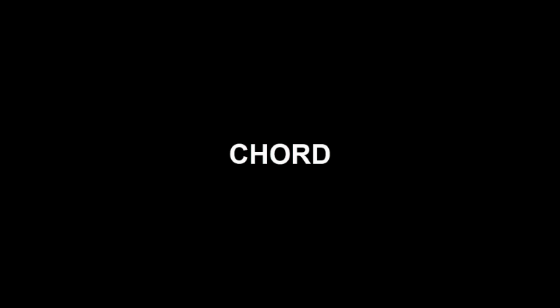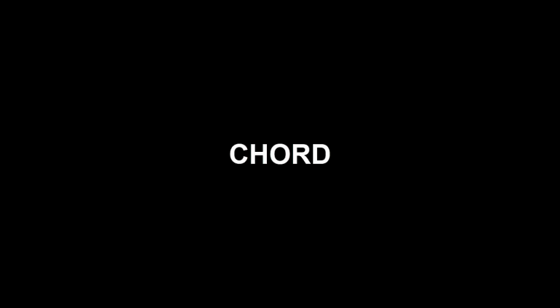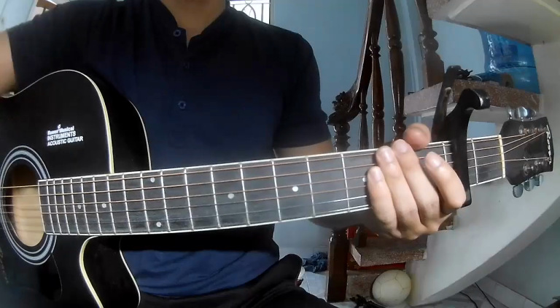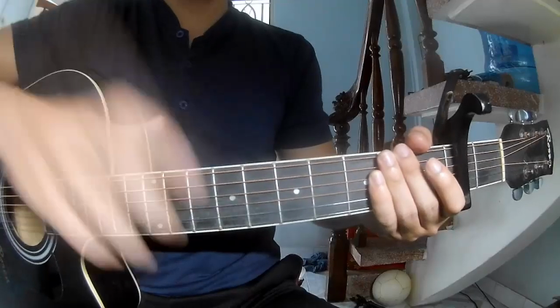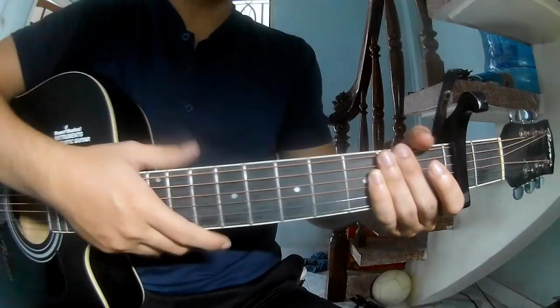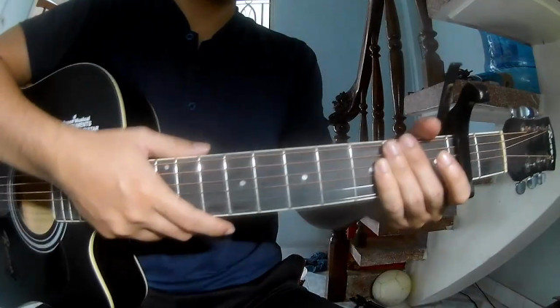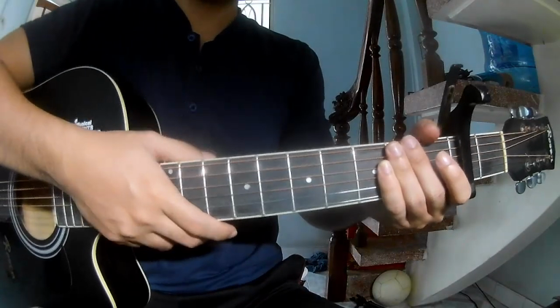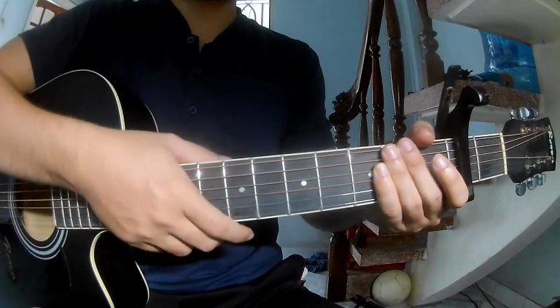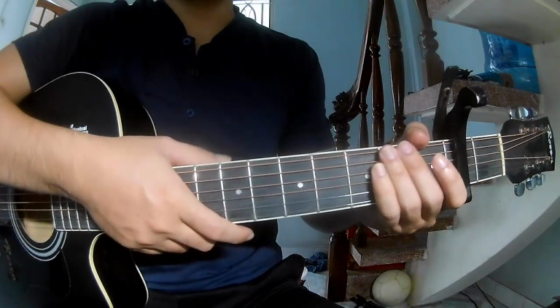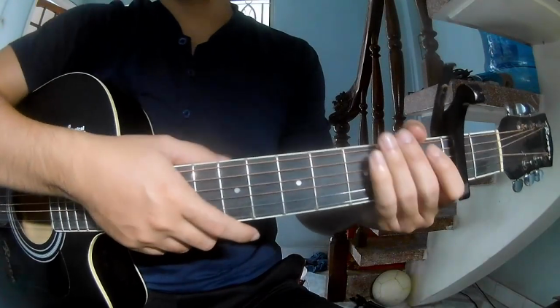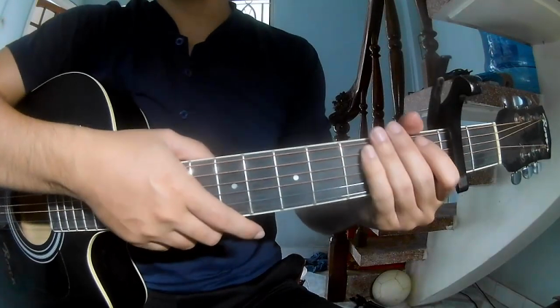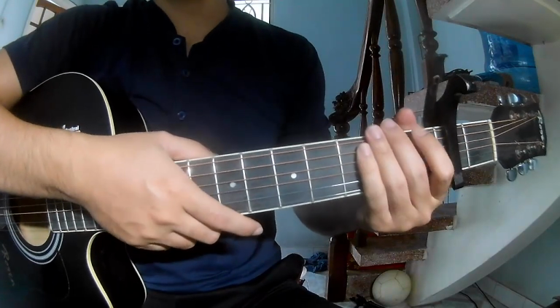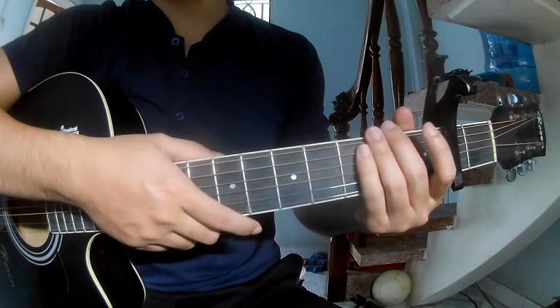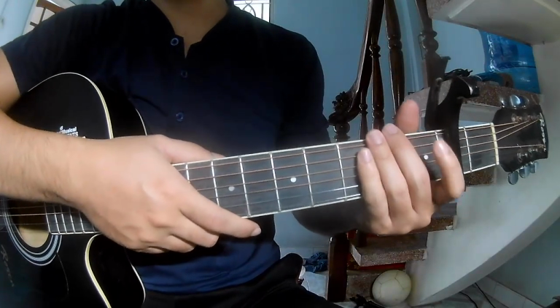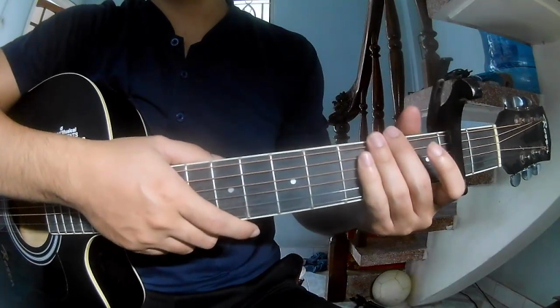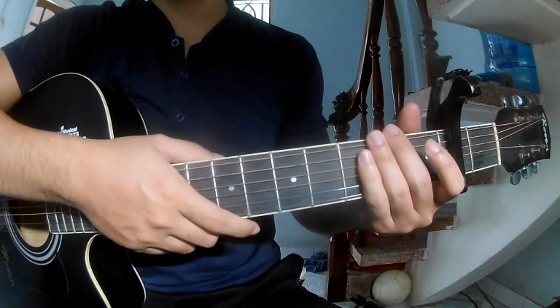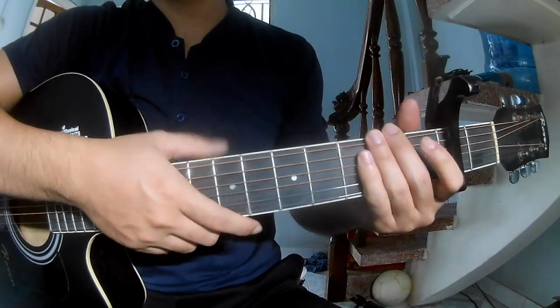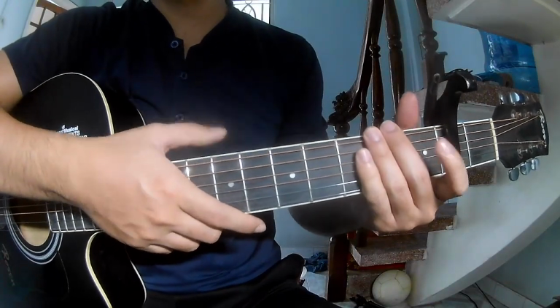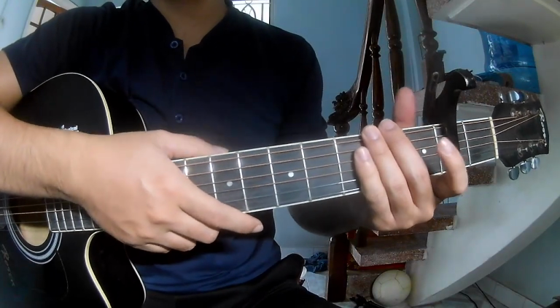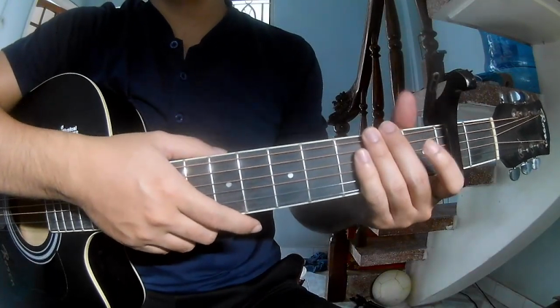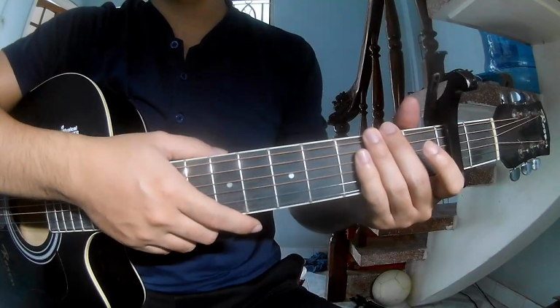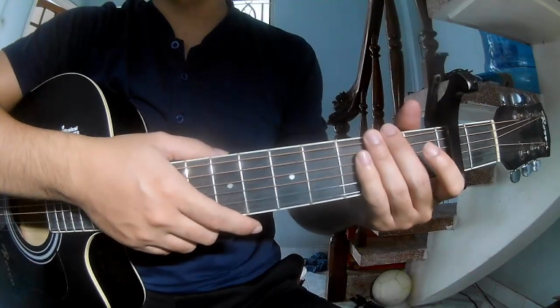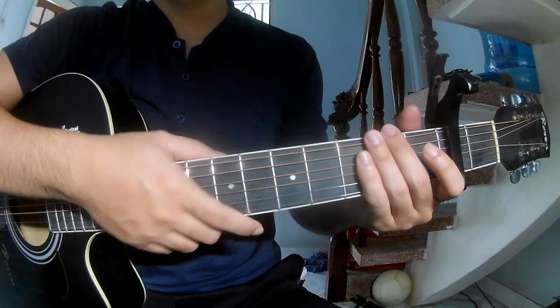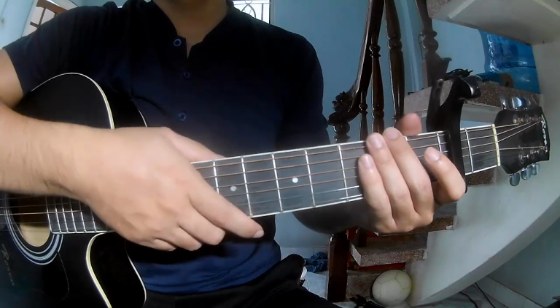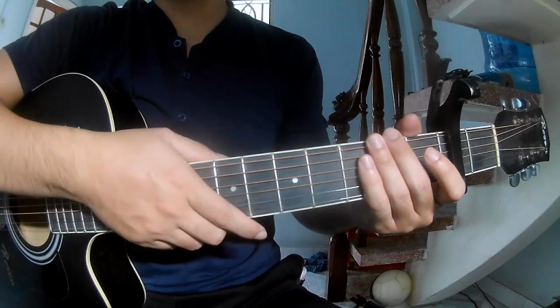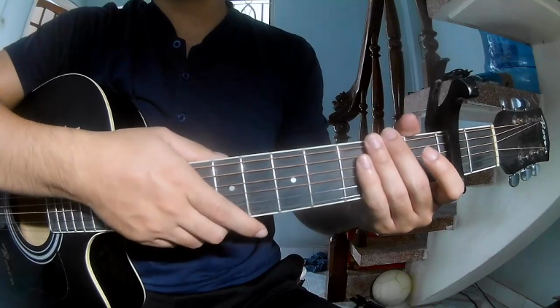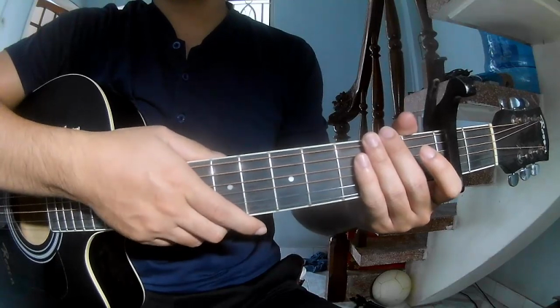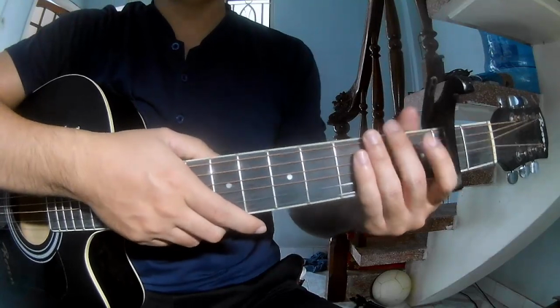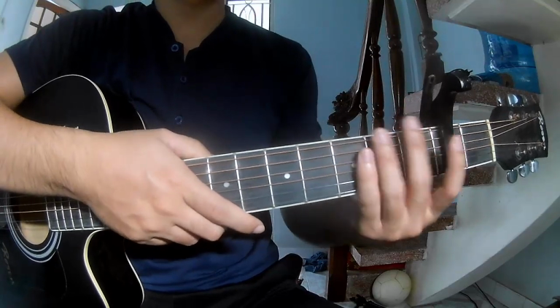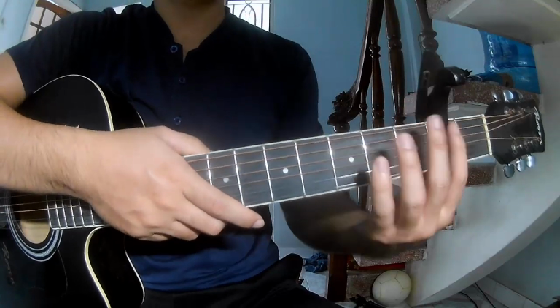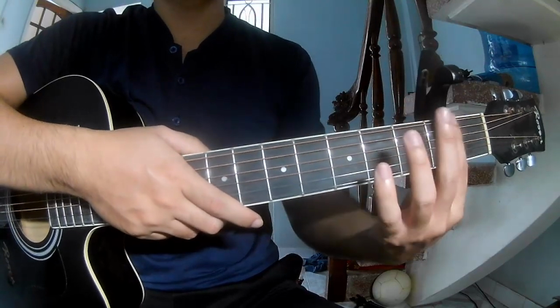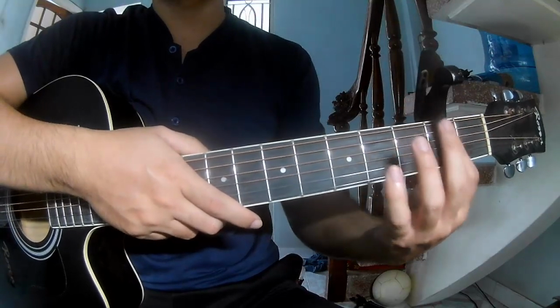Hi everyone, today we'll see how to play 'Lavender' by CVQ. First is the key with the second band.